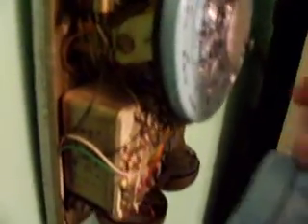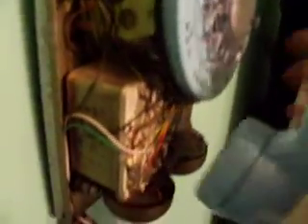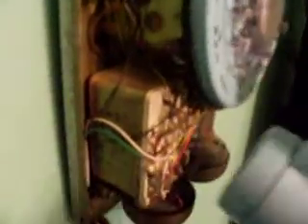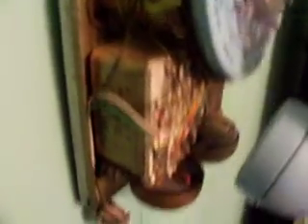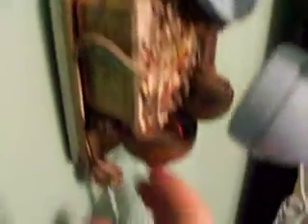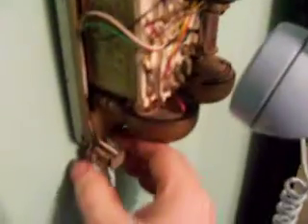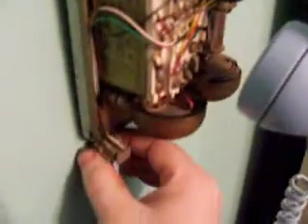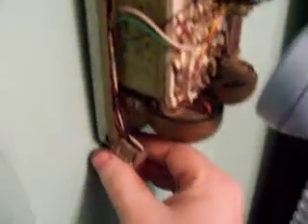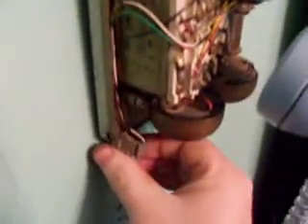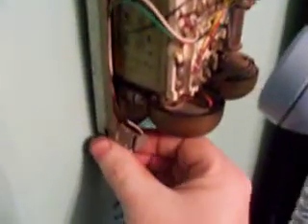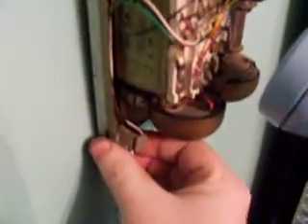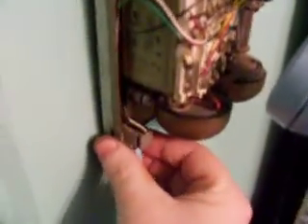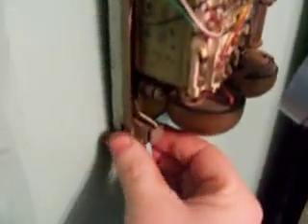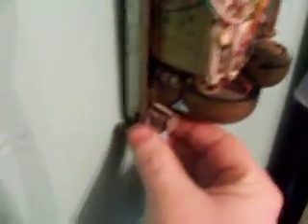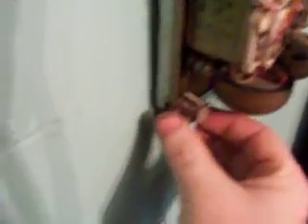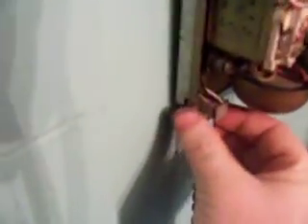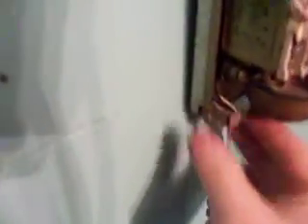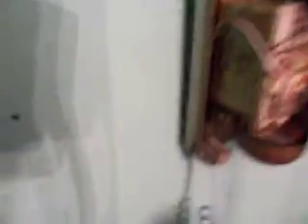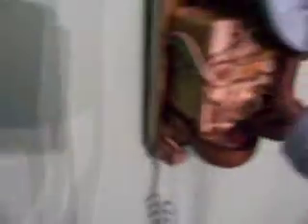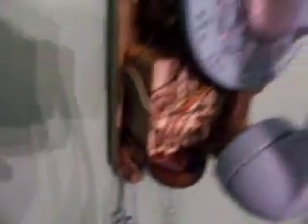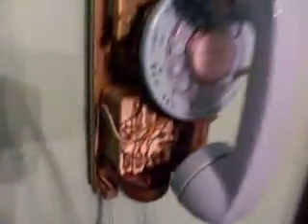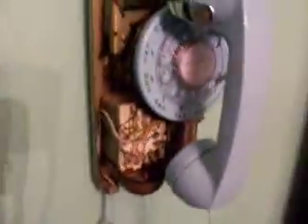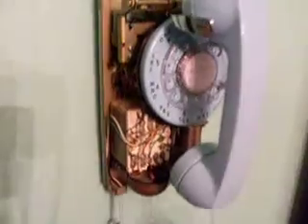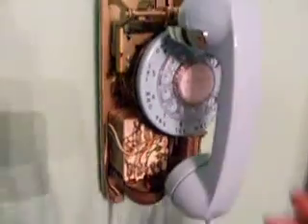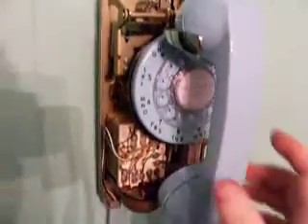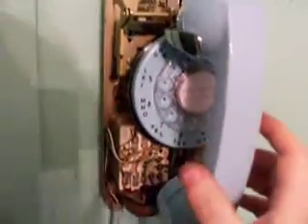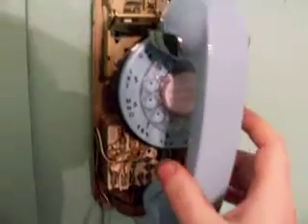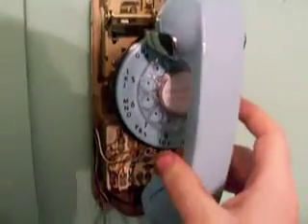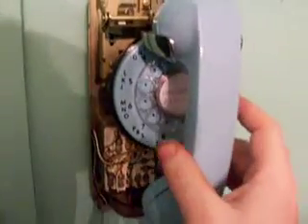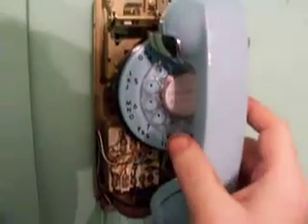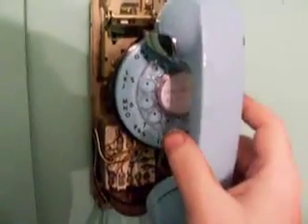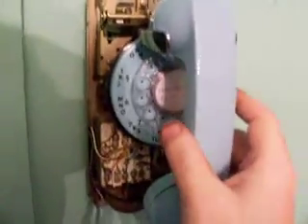Okay, and now I'm going to do a ringing test for you.